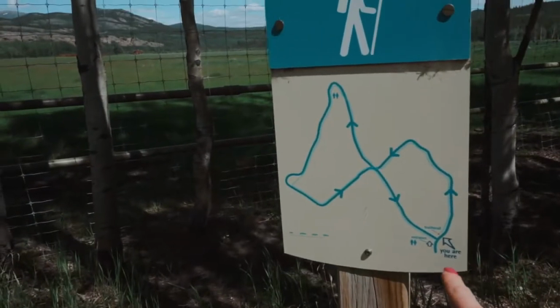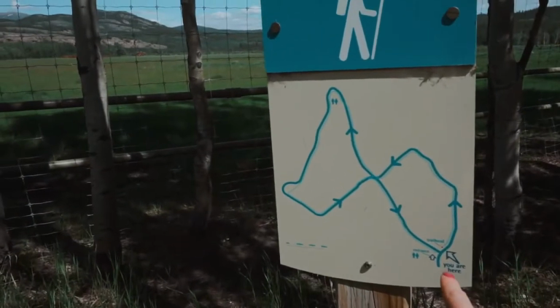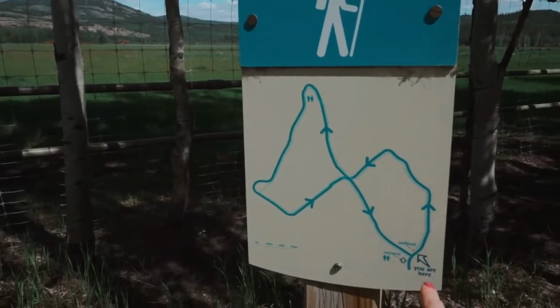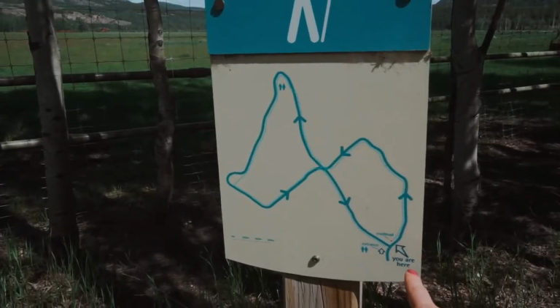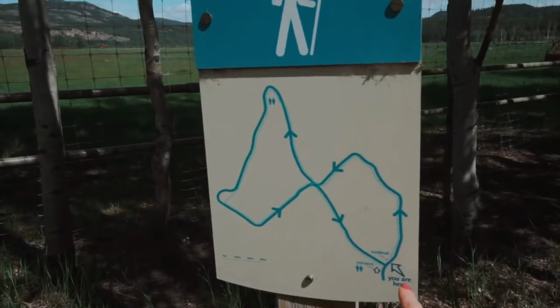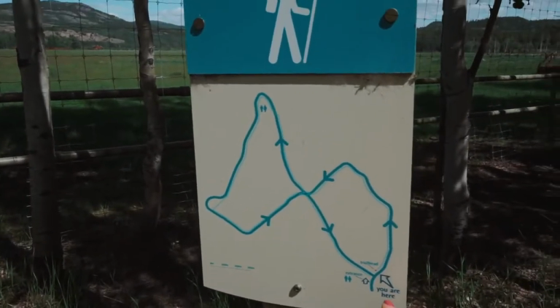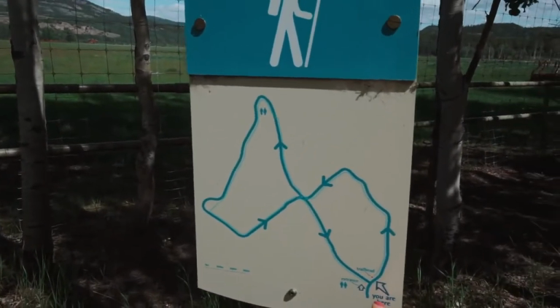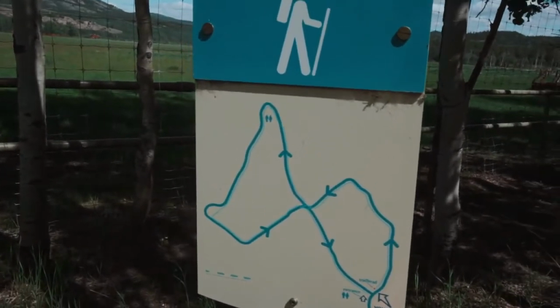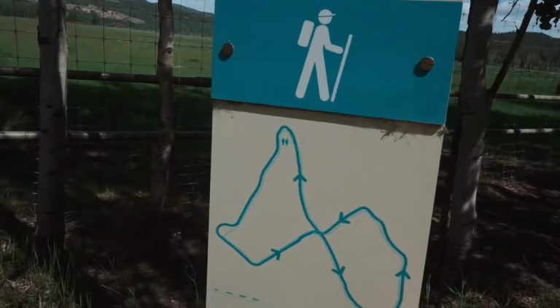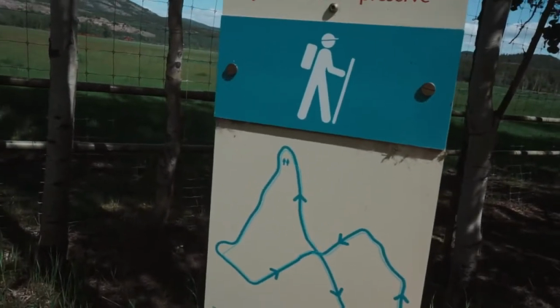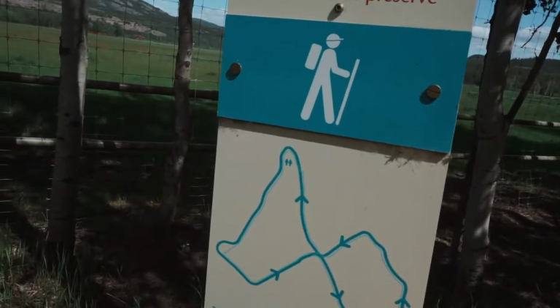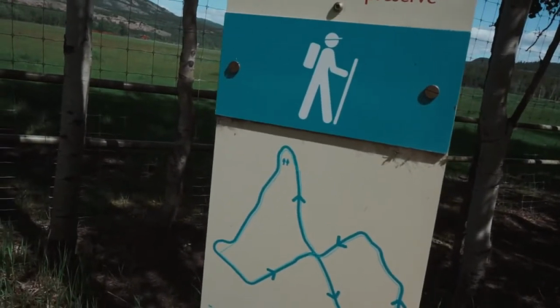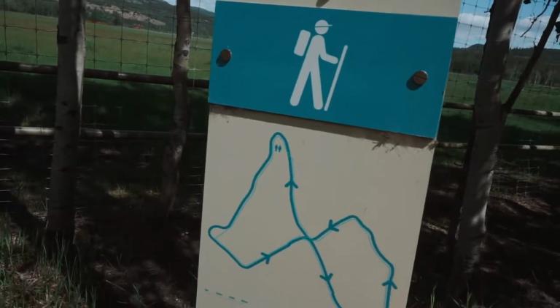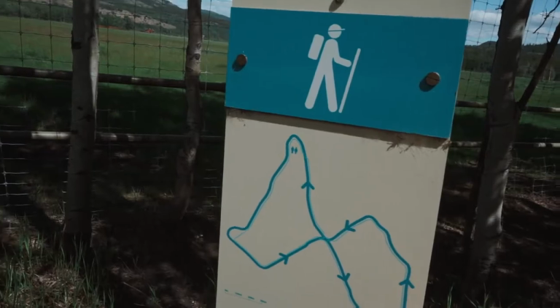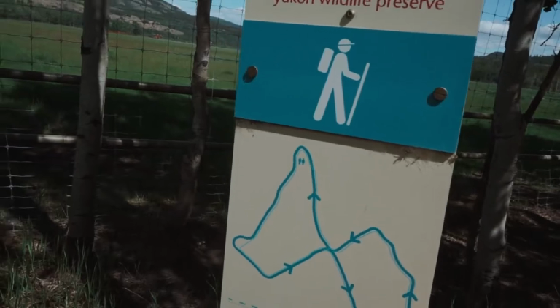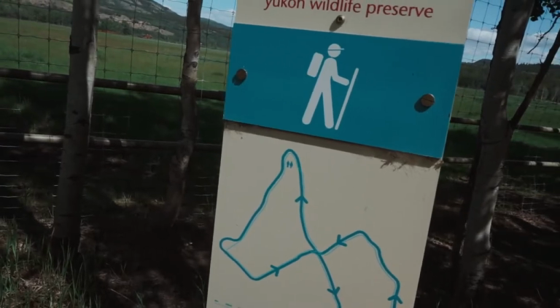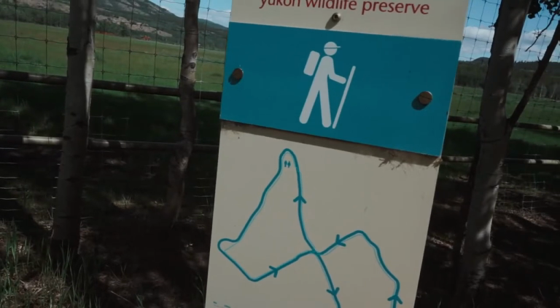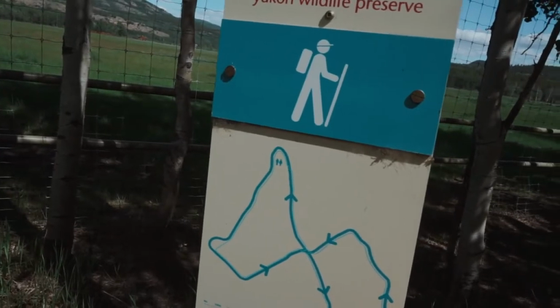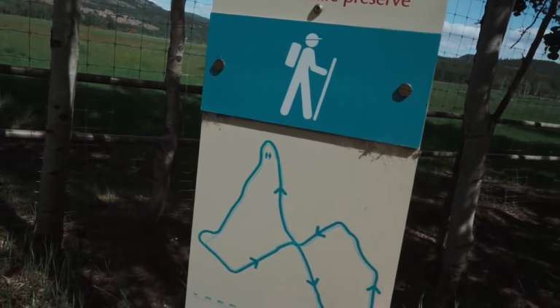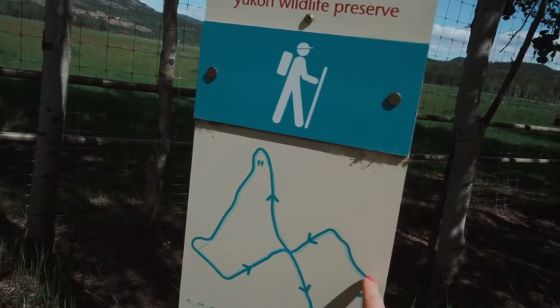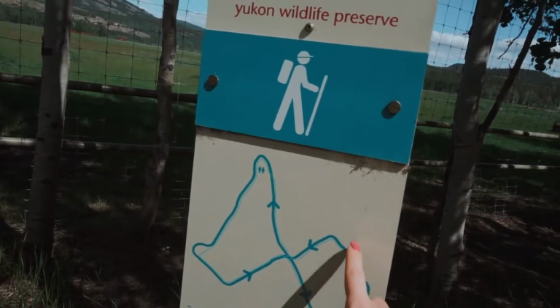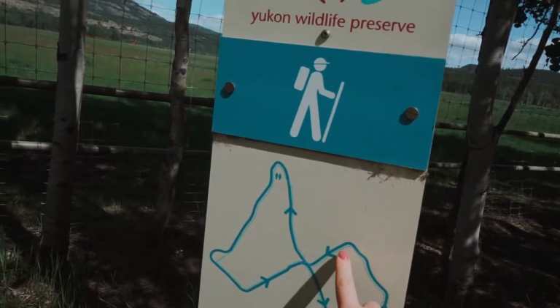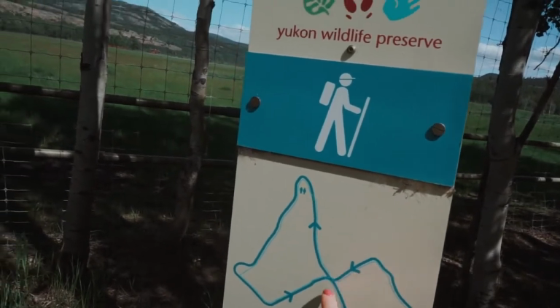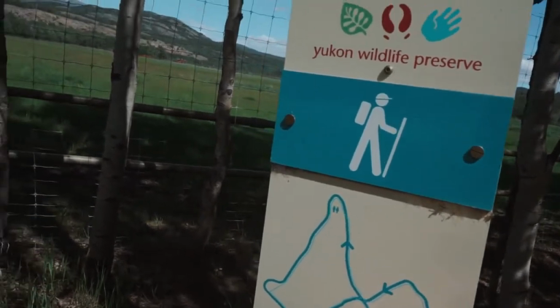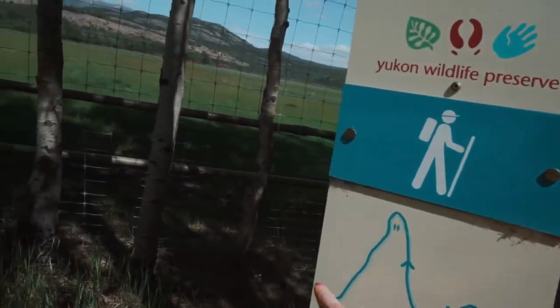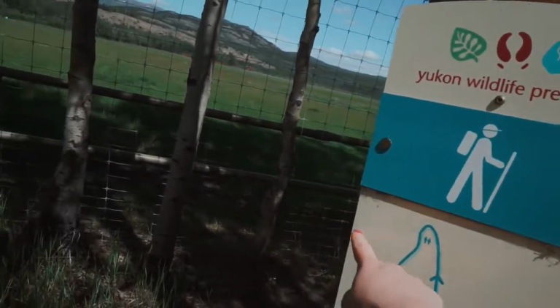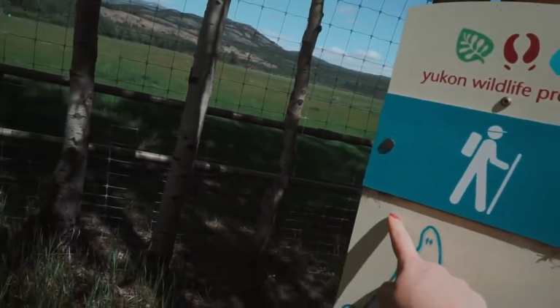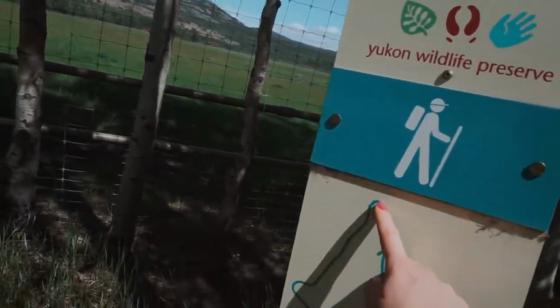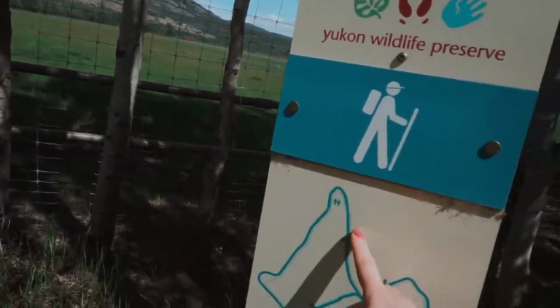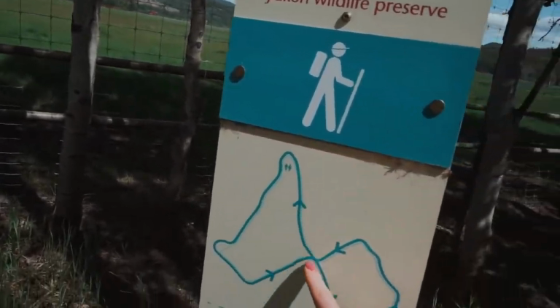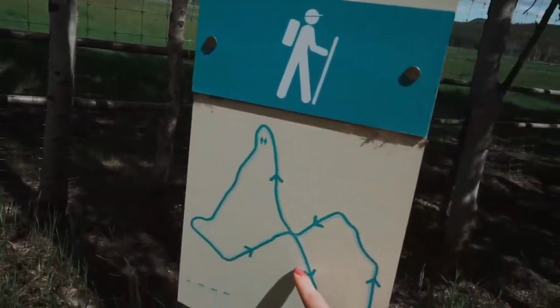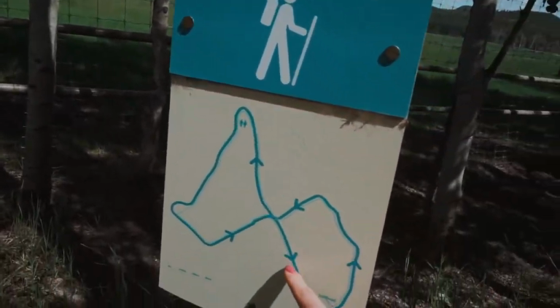So we're here. We're going to go around here and do a figure eight on our walking tour through the Yukon Wildlife Preserve.